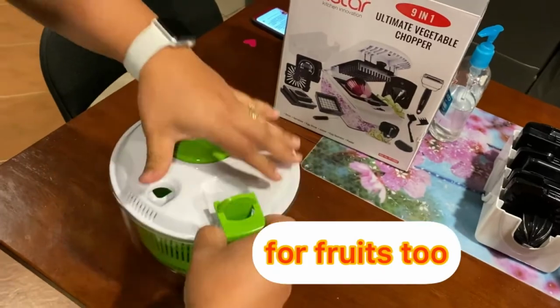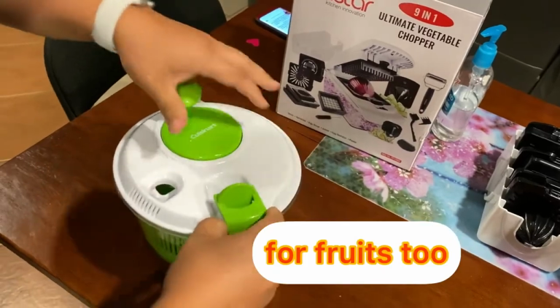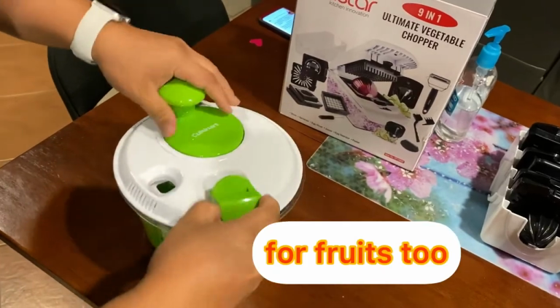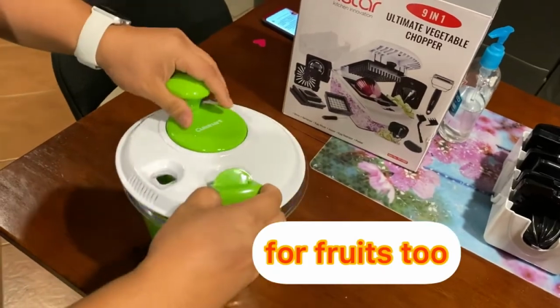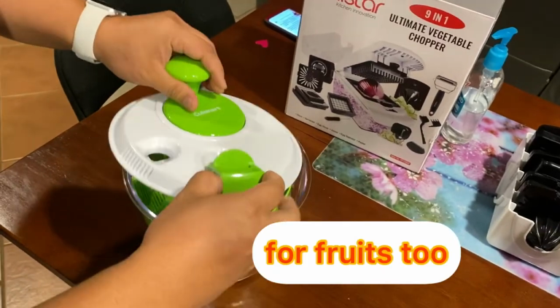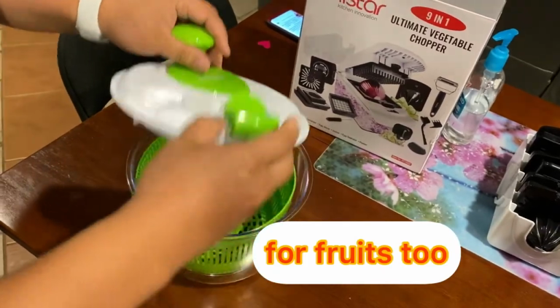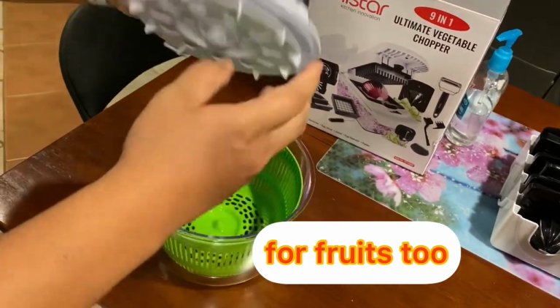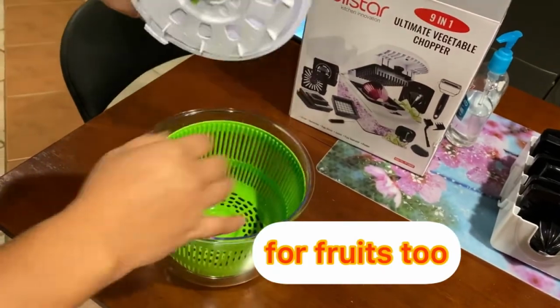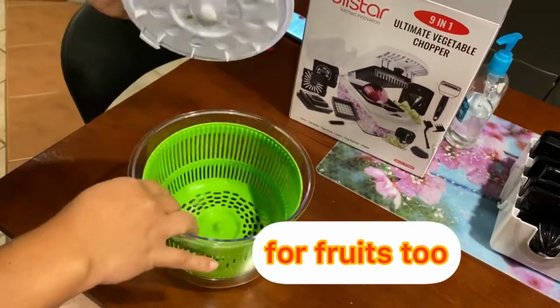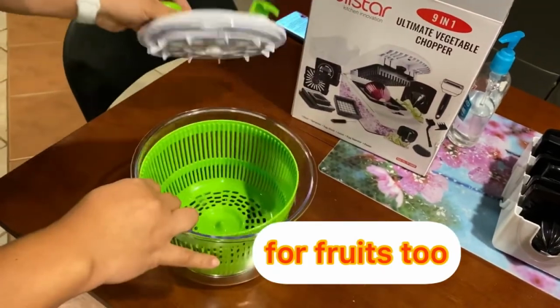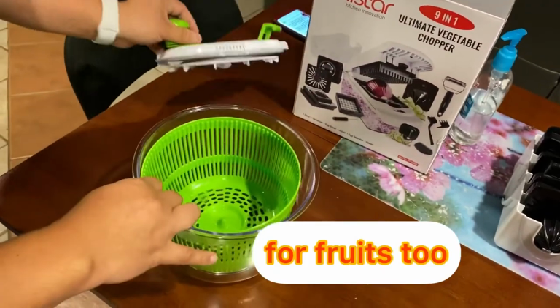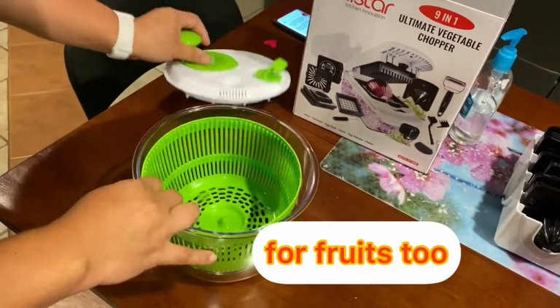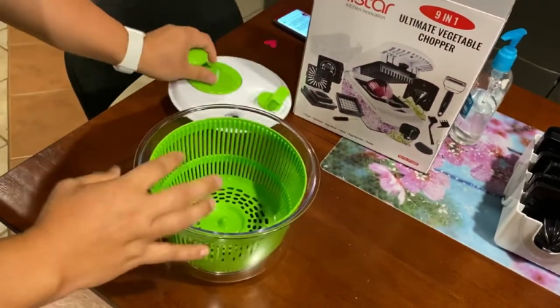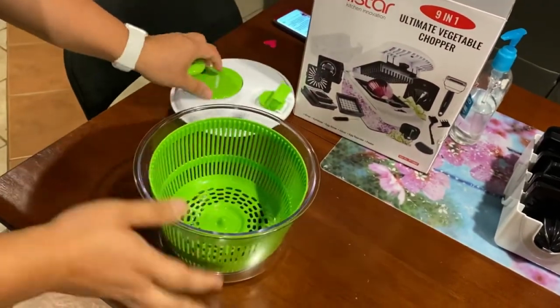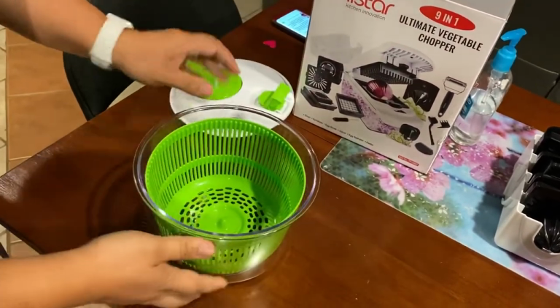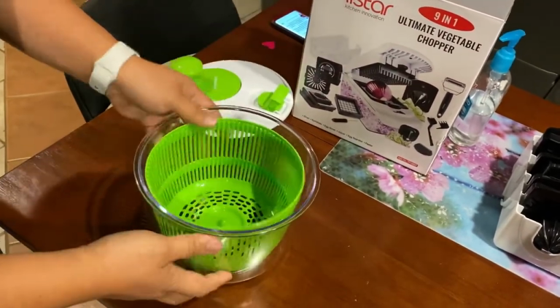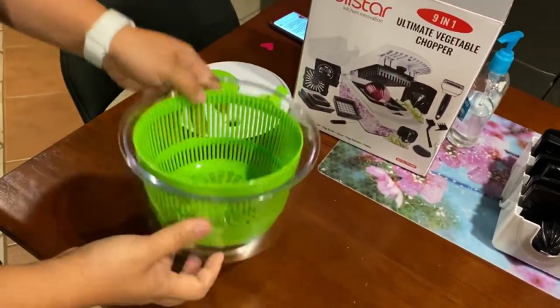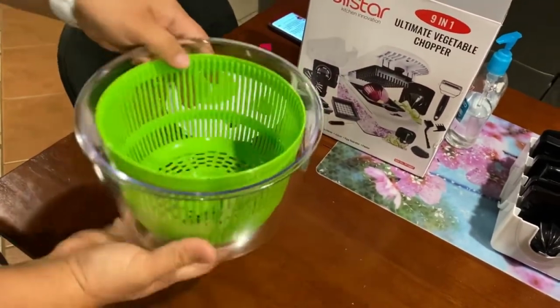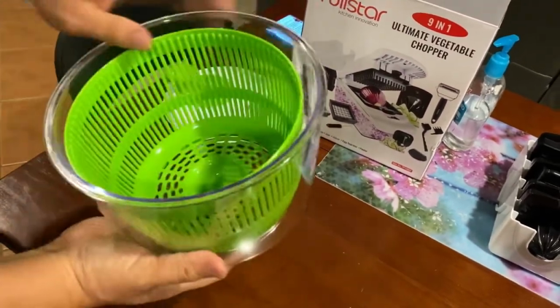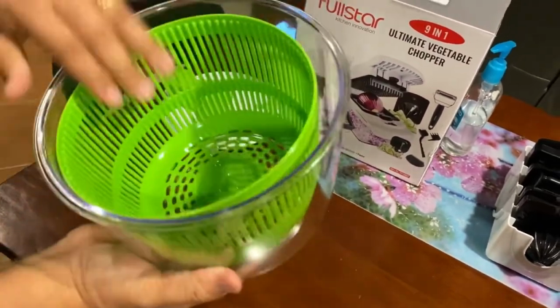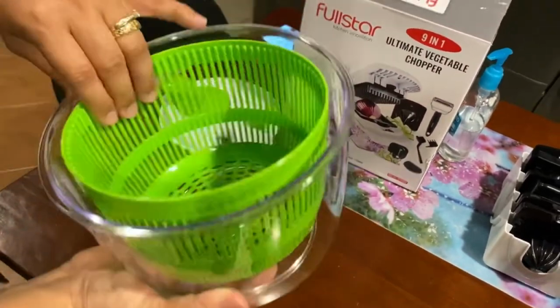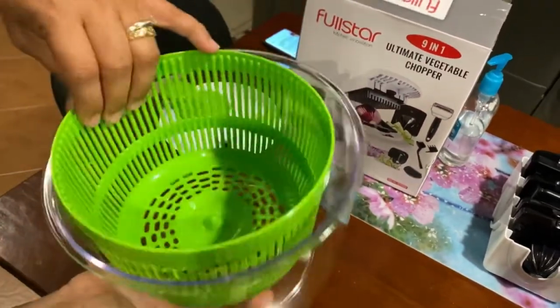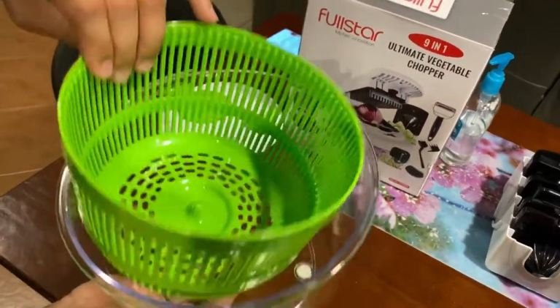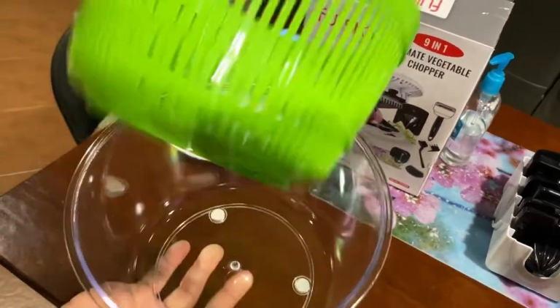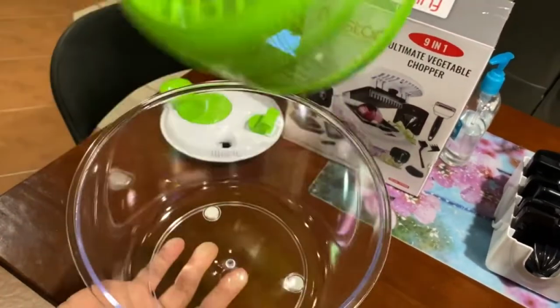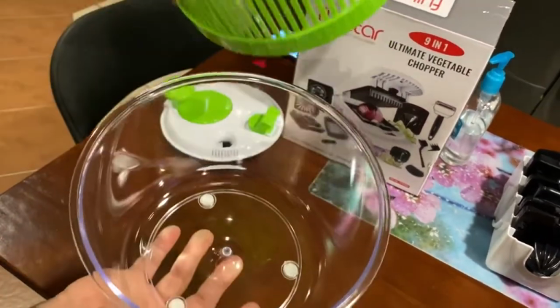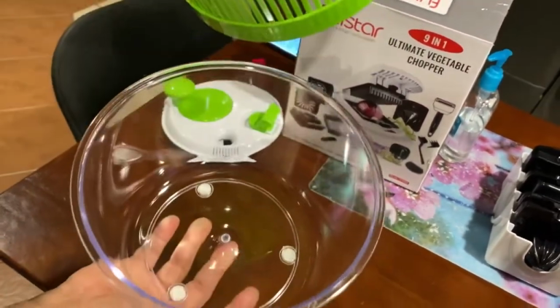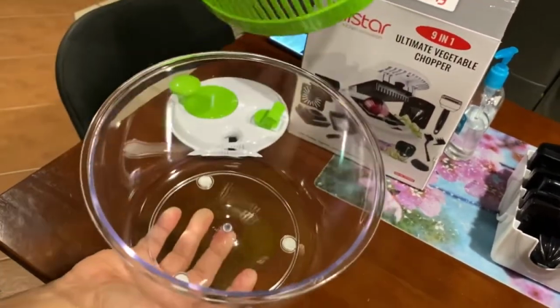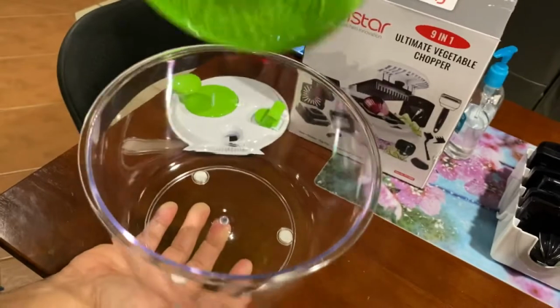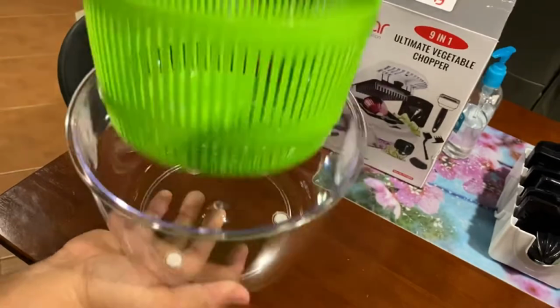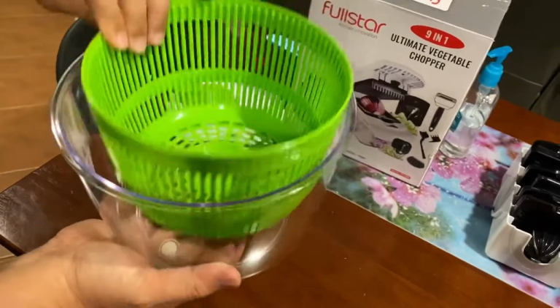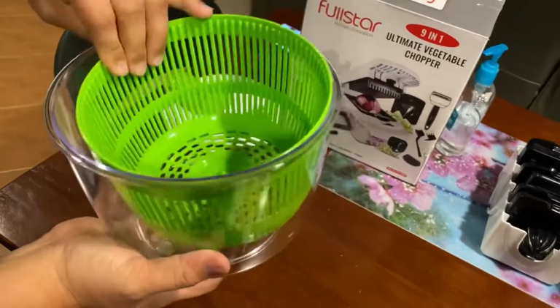Wash it perfectly and dry. Look at this — nice, it's cool, right?